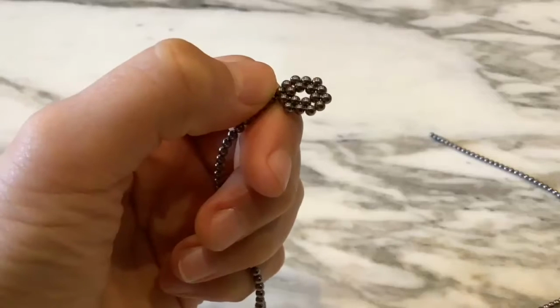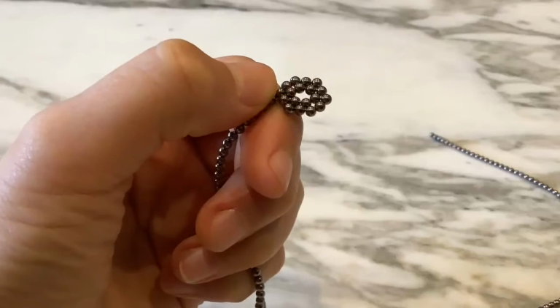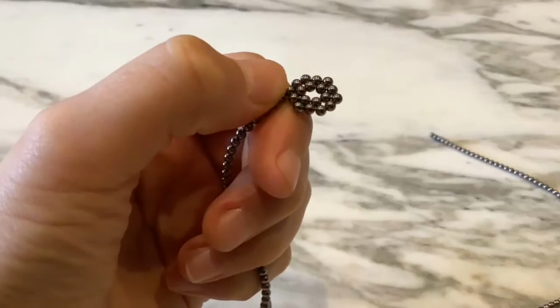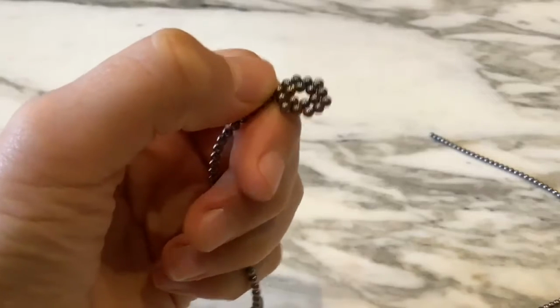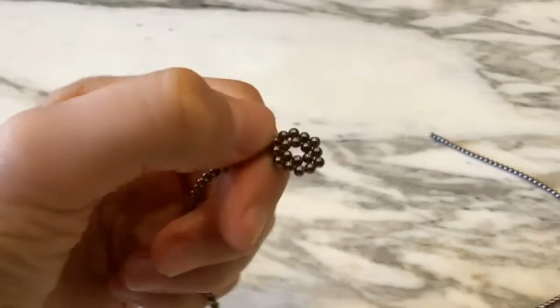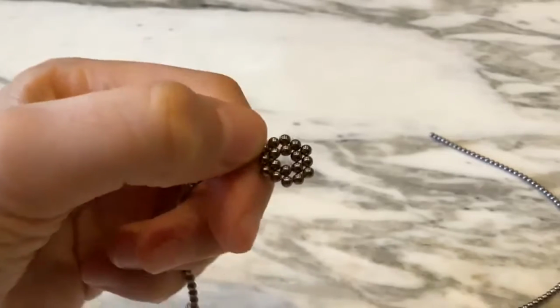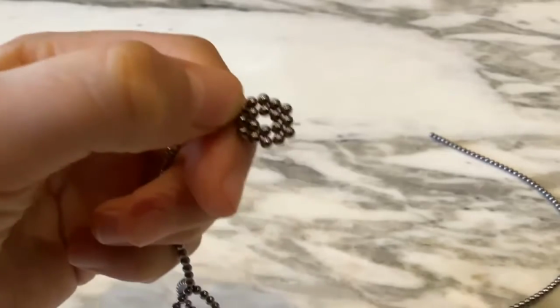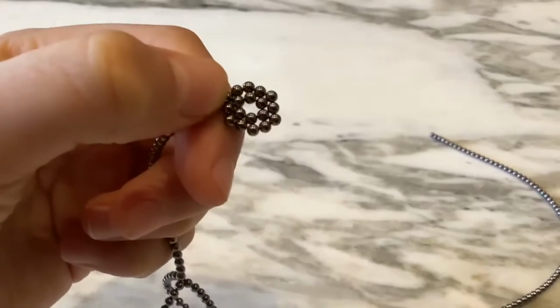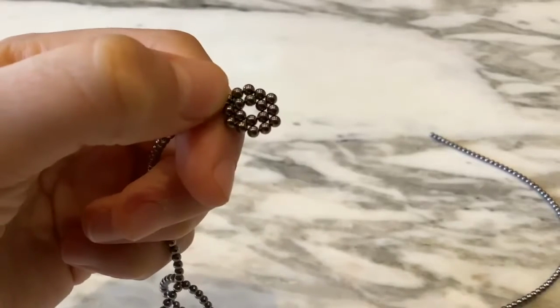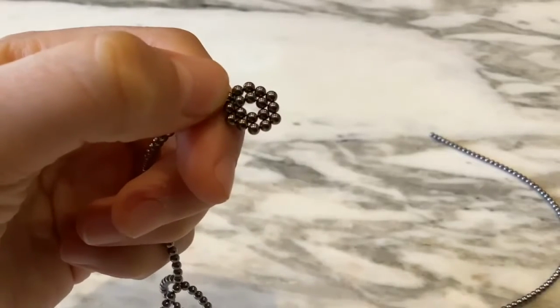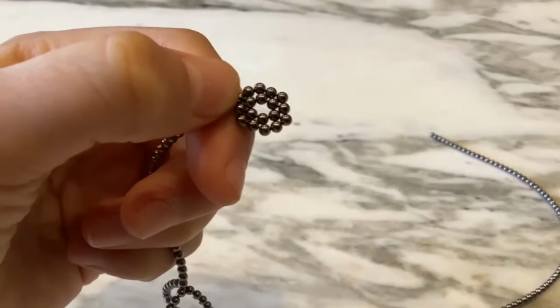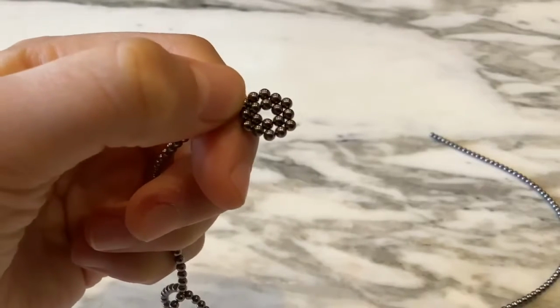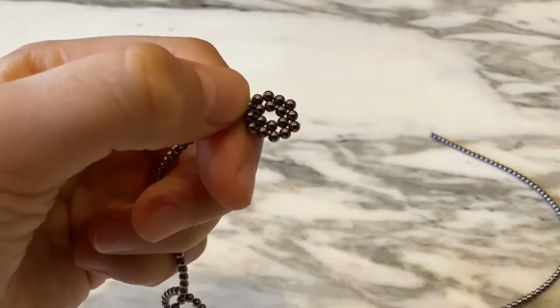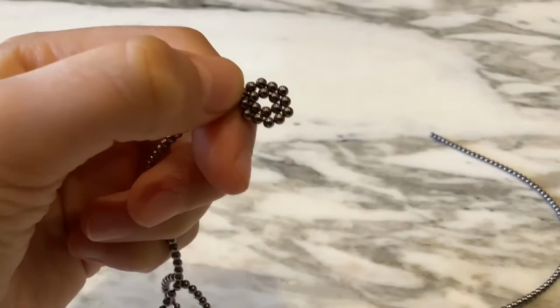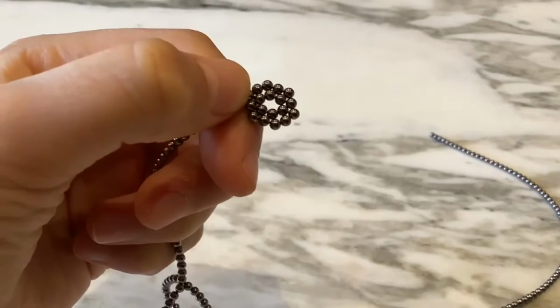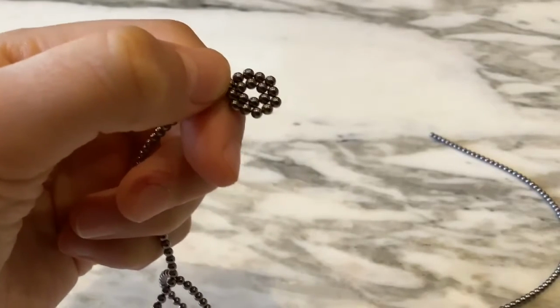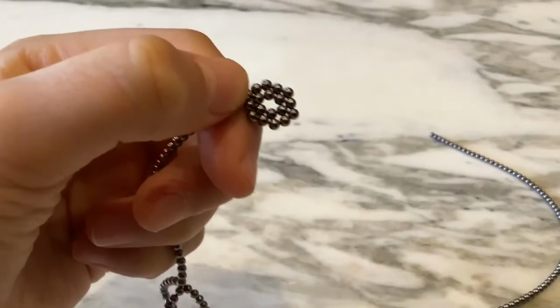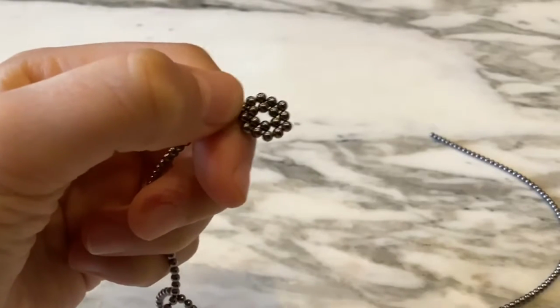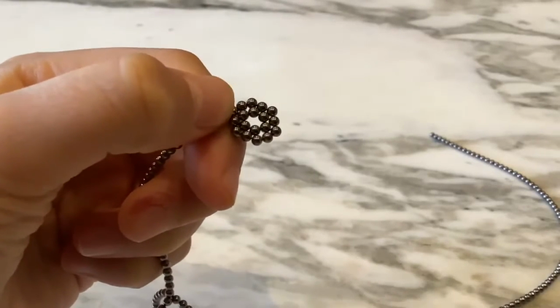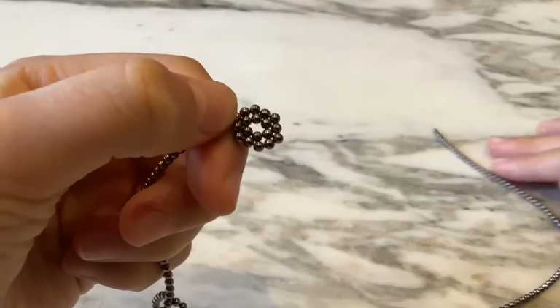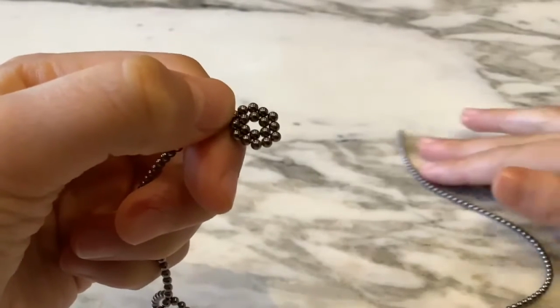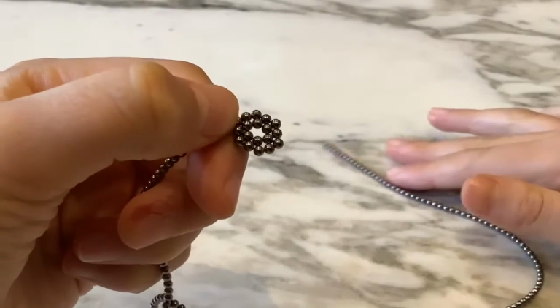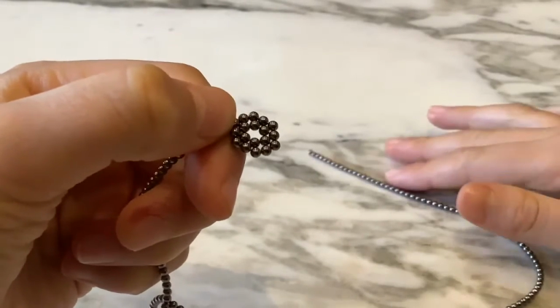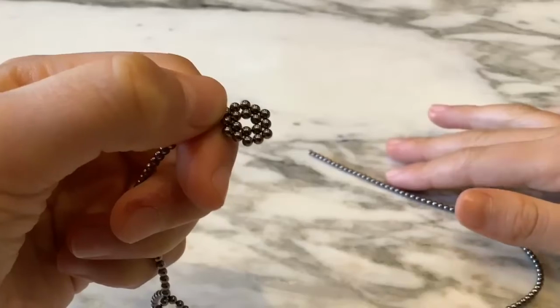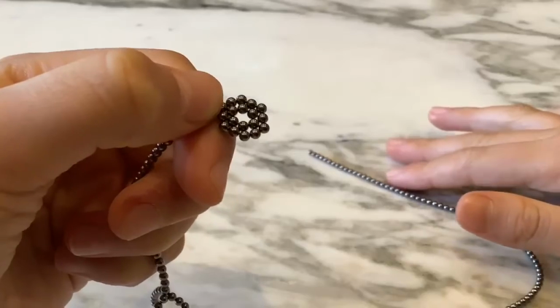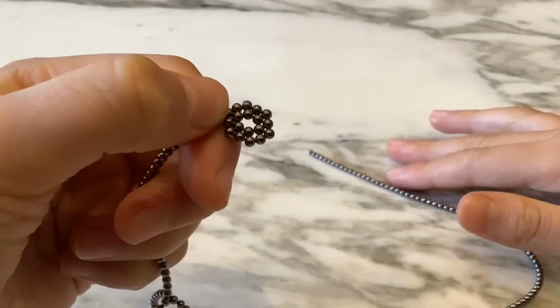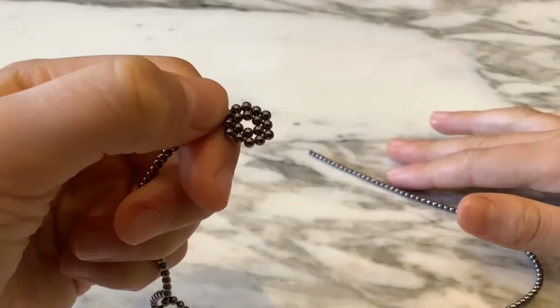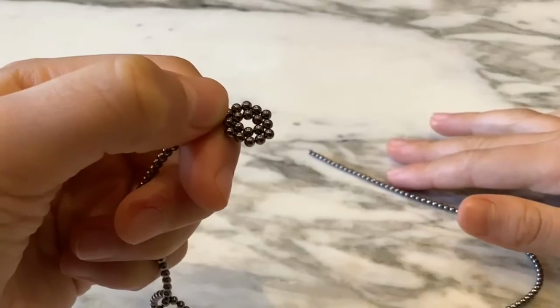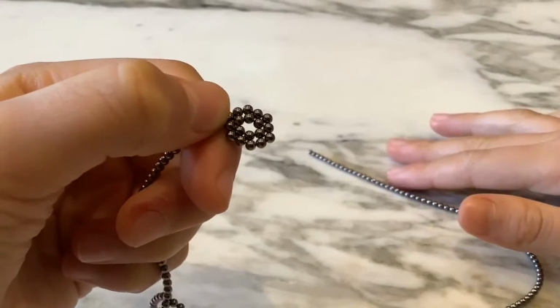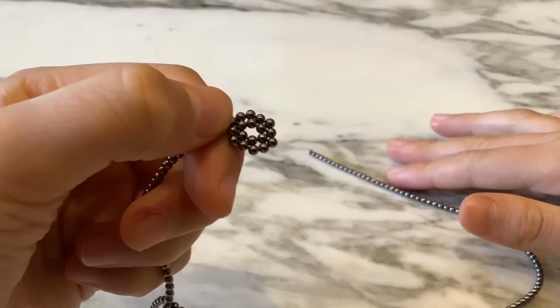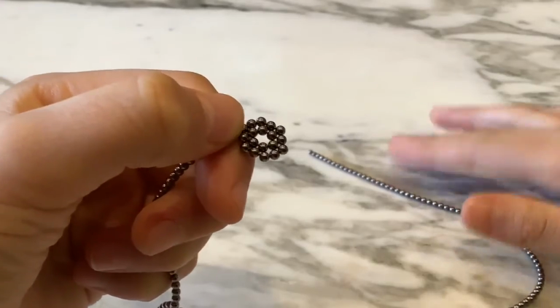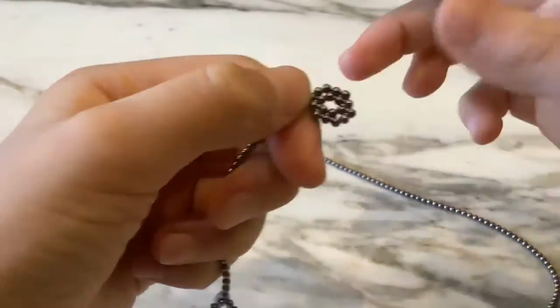It should look like something like this on the second lap, and then you just keep going until your whole line is done.